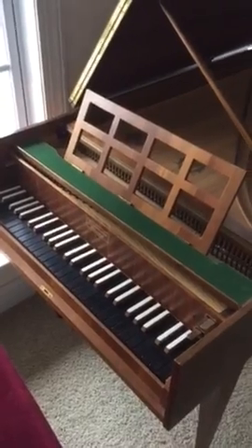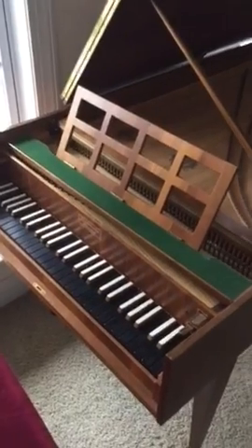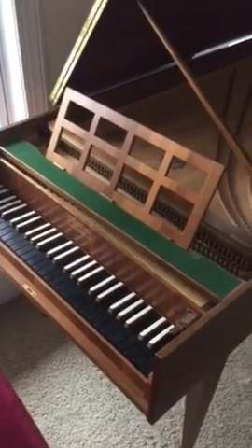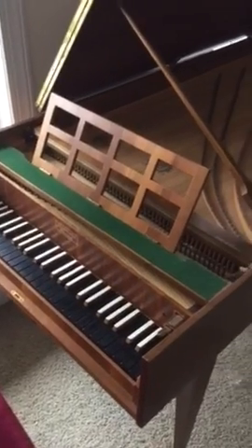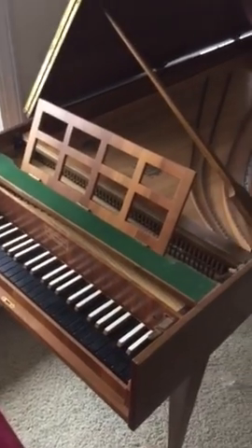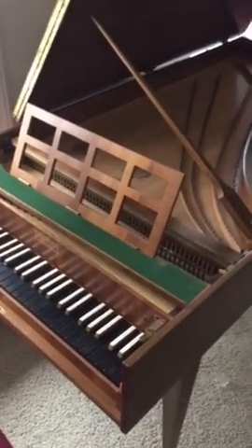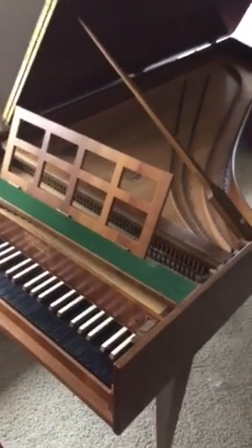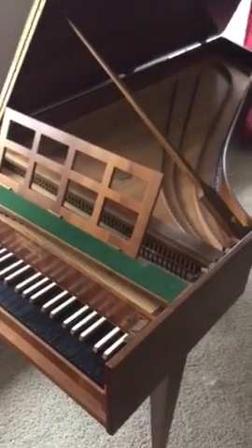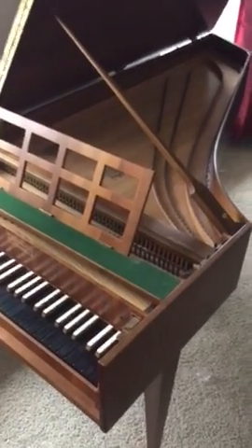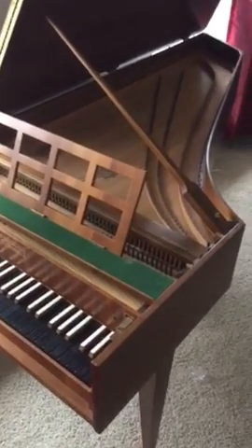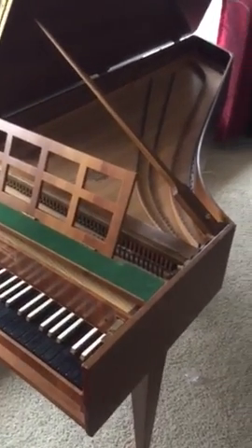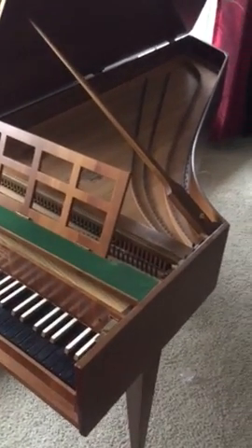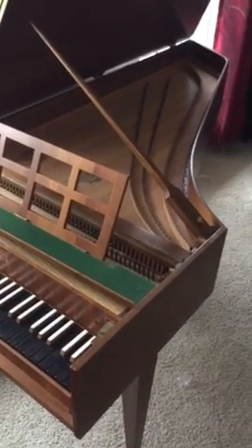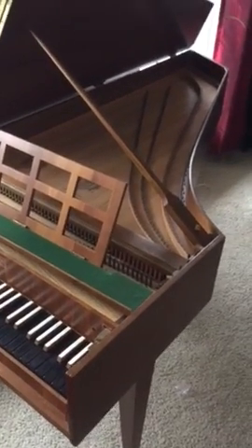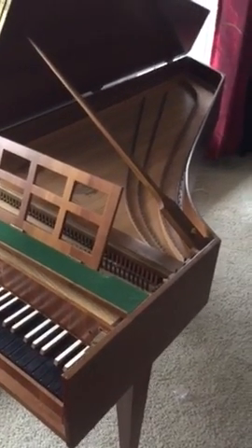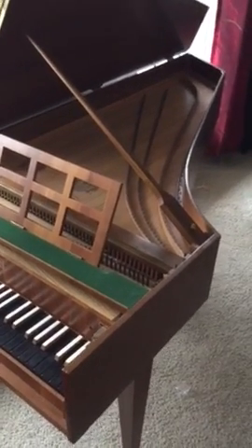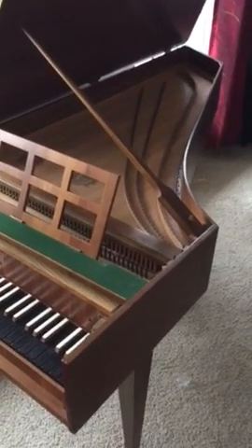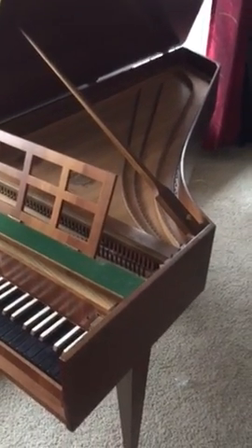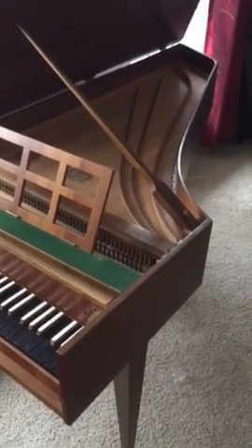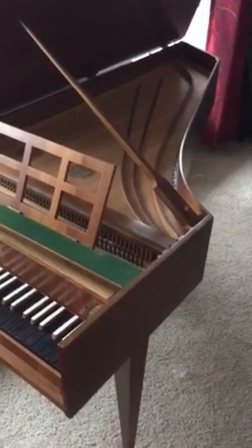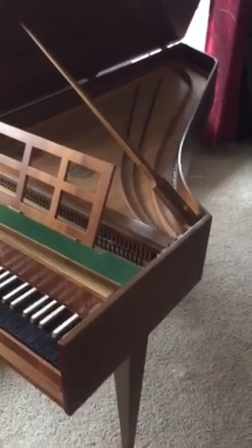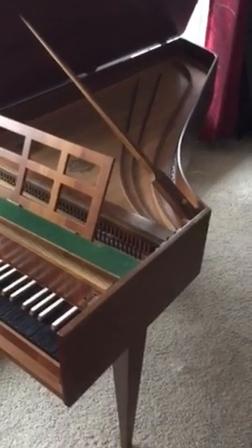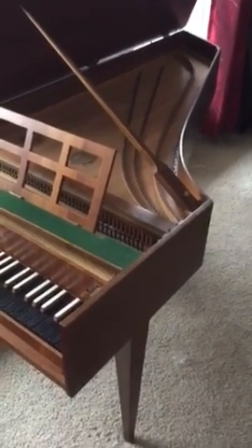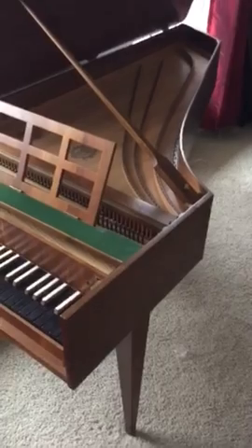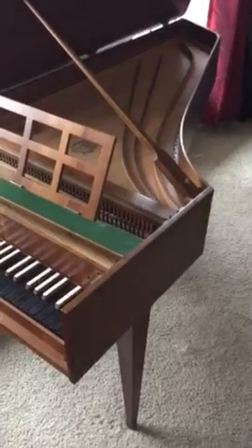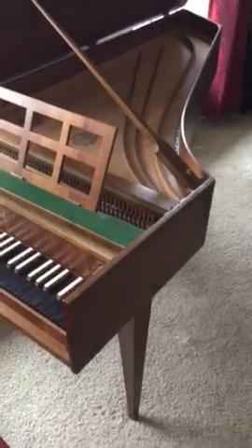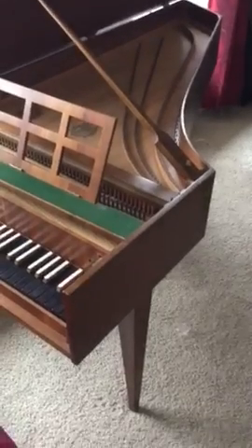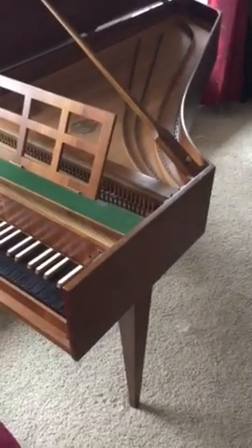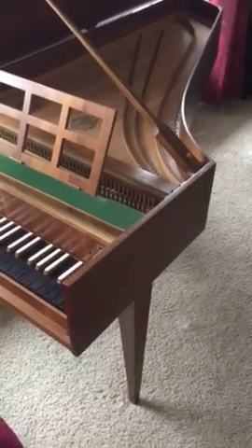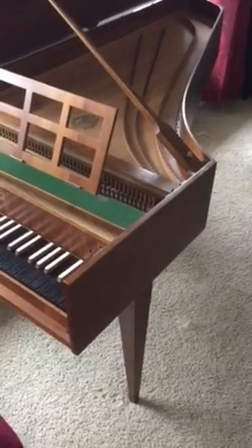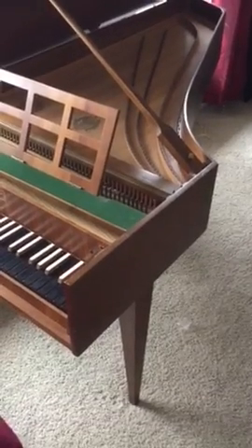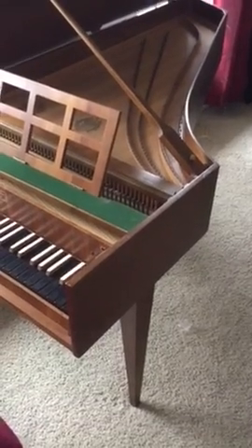I hope to sell it to someone who will love this instrument for the next few decades.